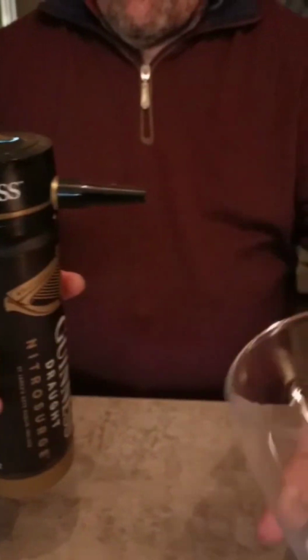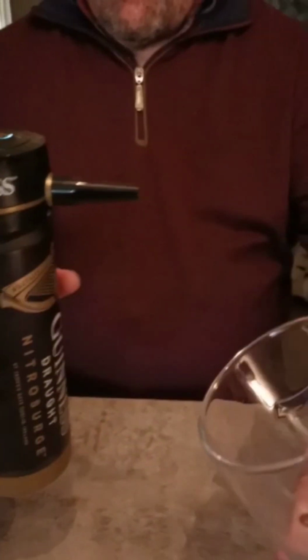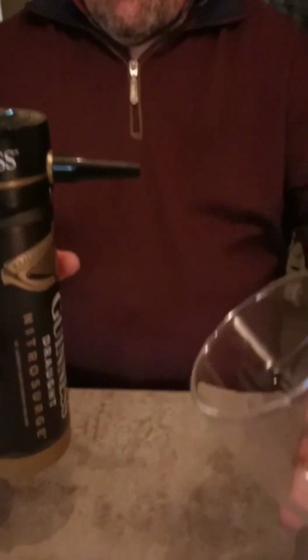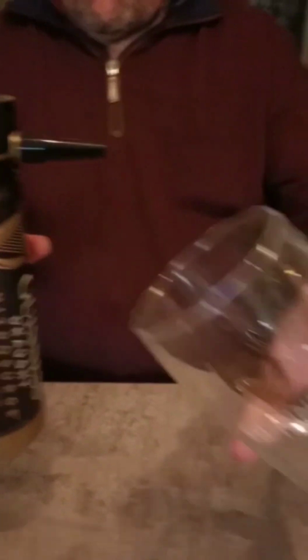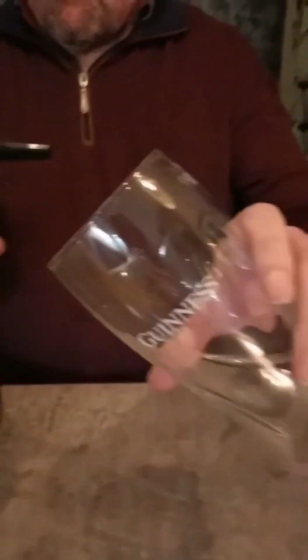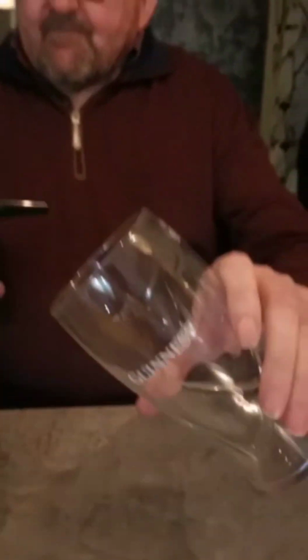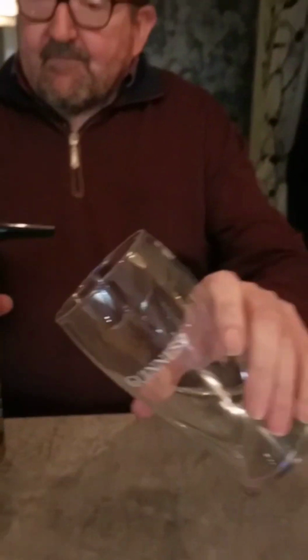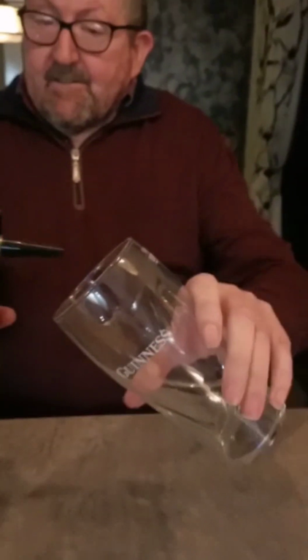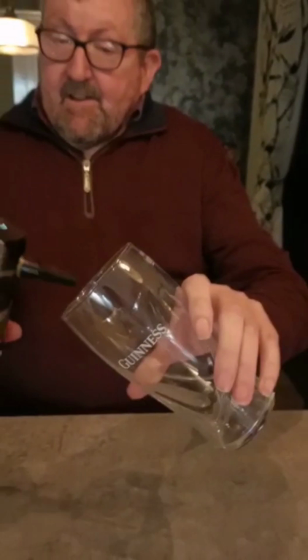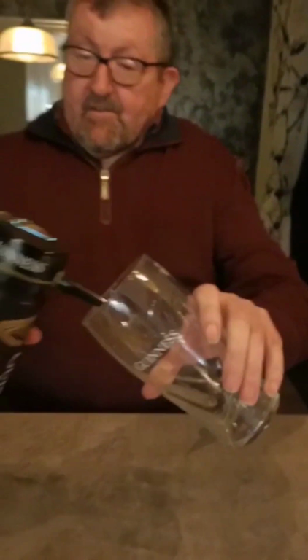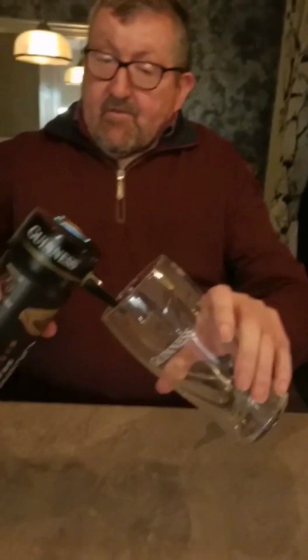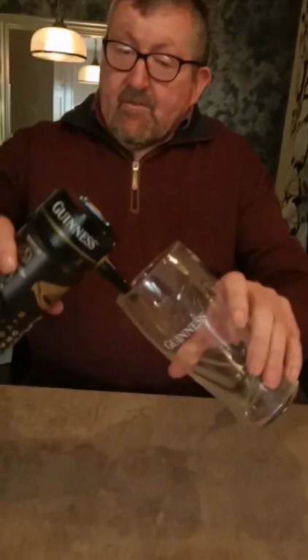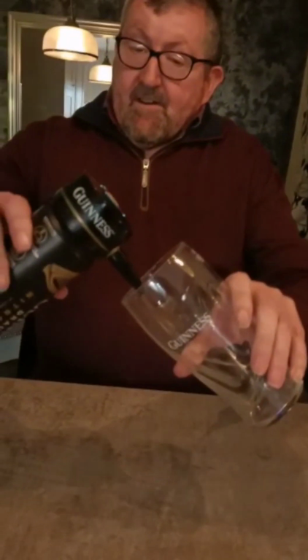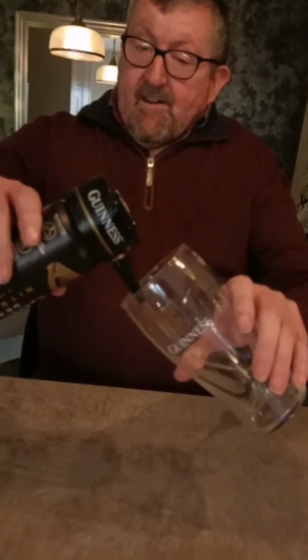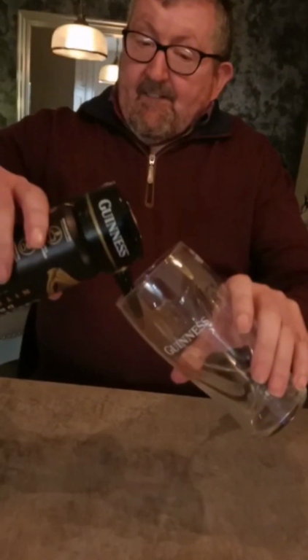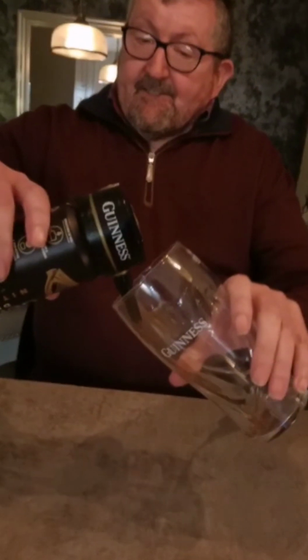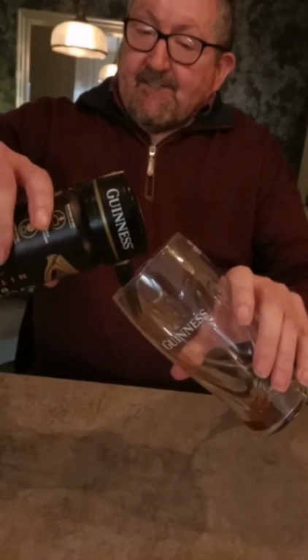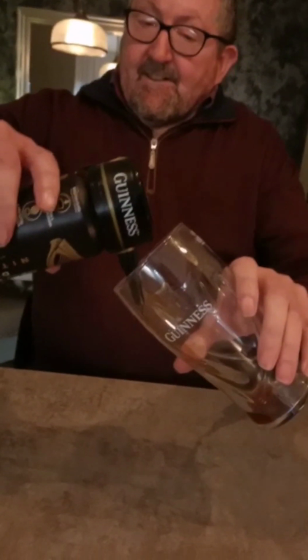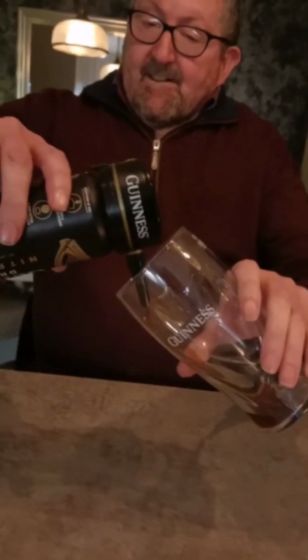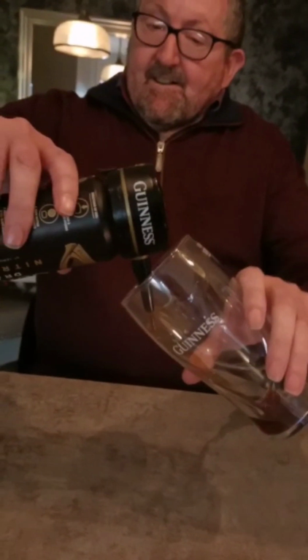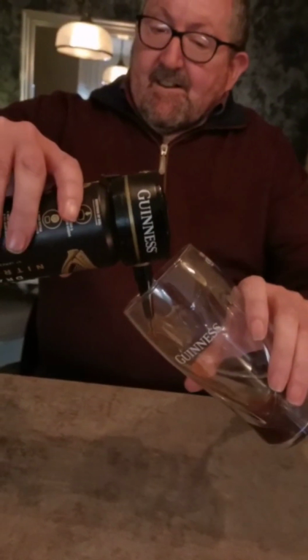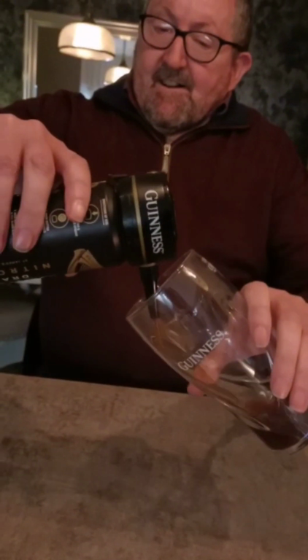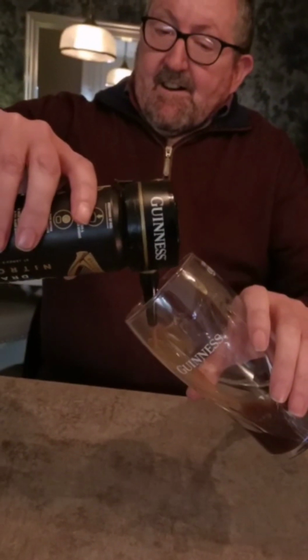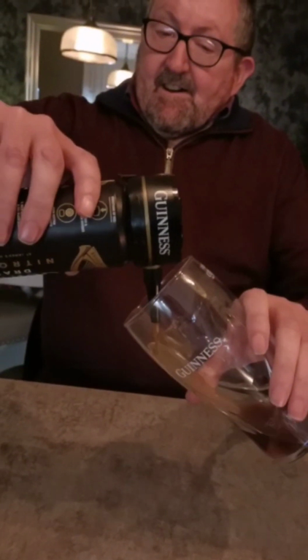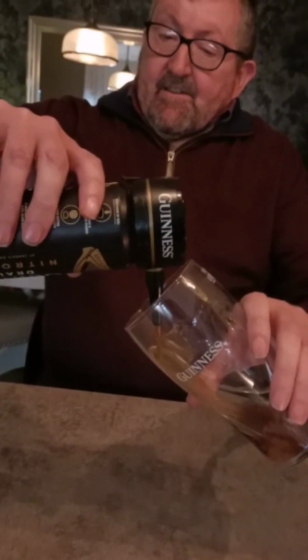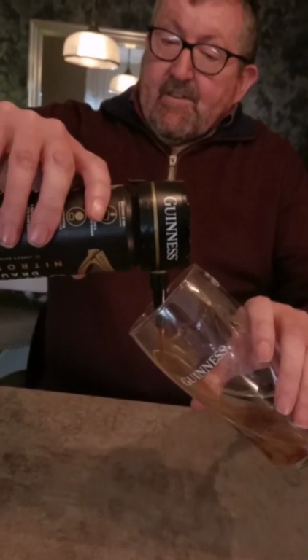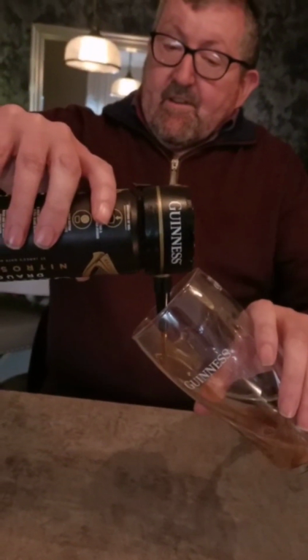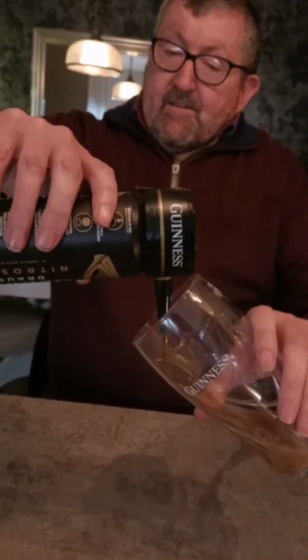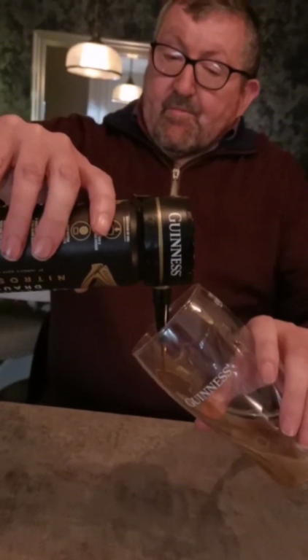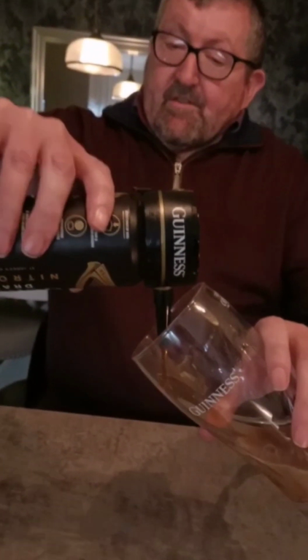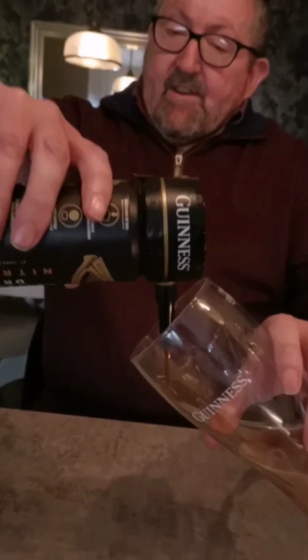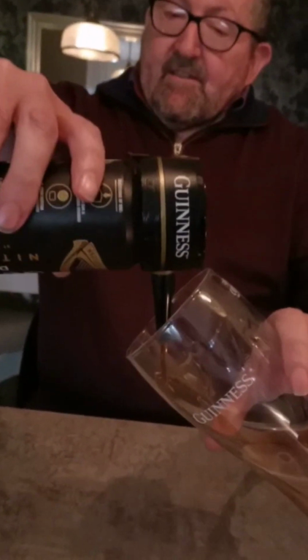Hold the glass like so, and see the way it's pulsating.